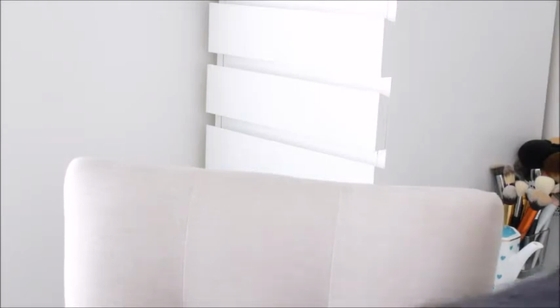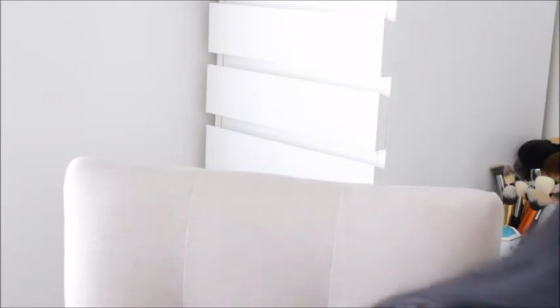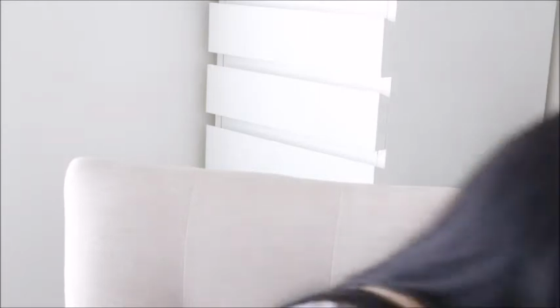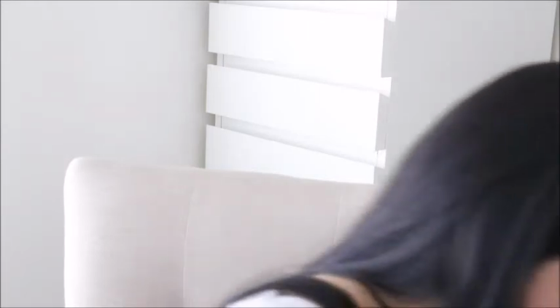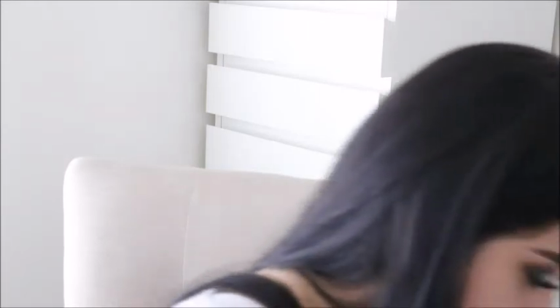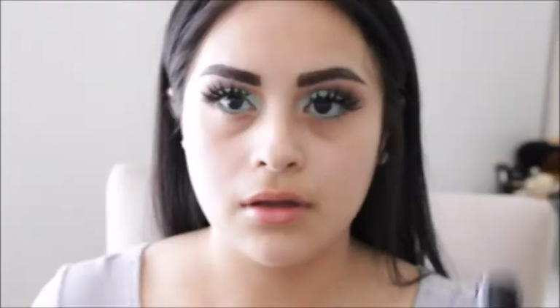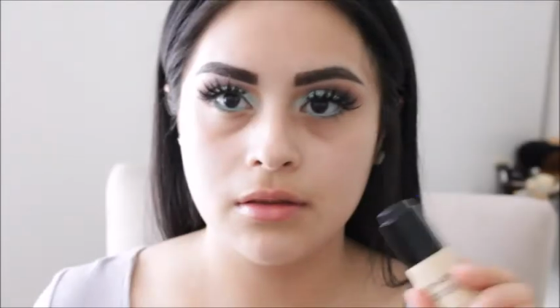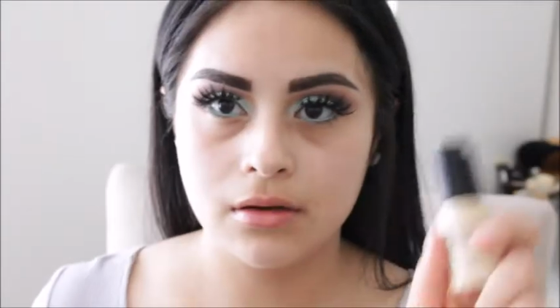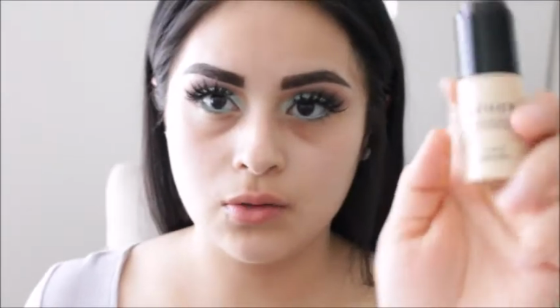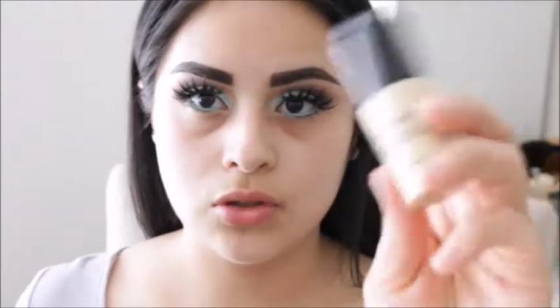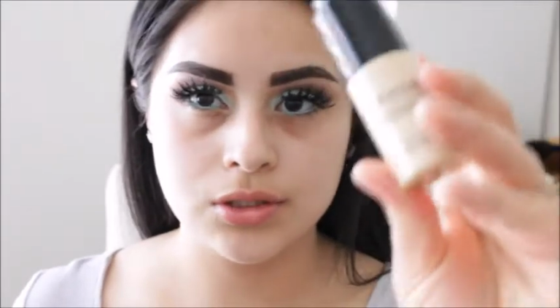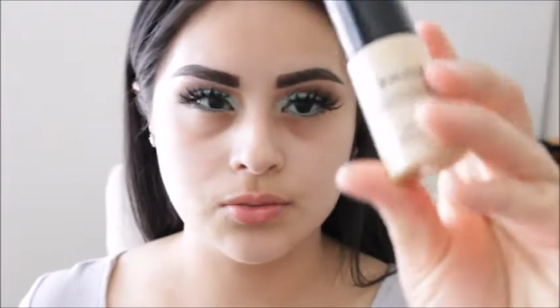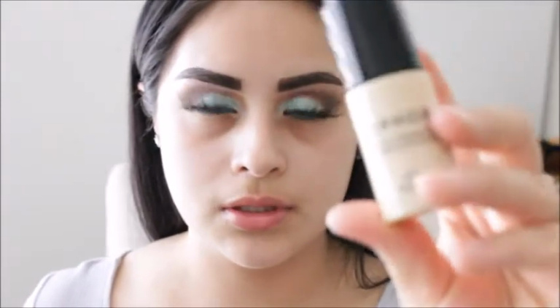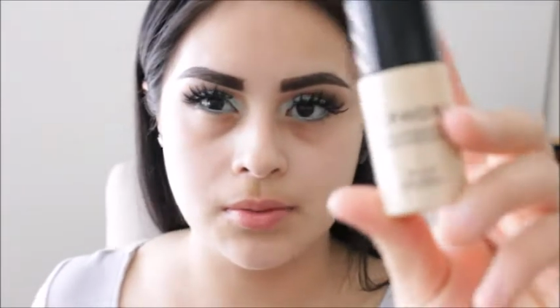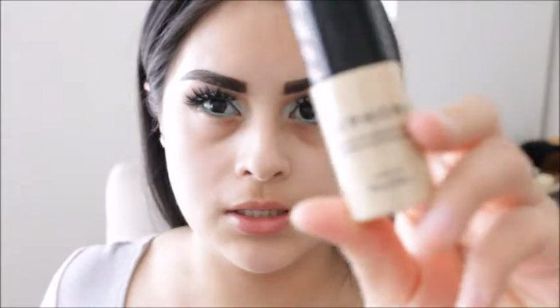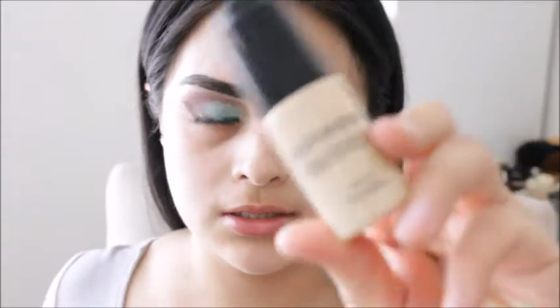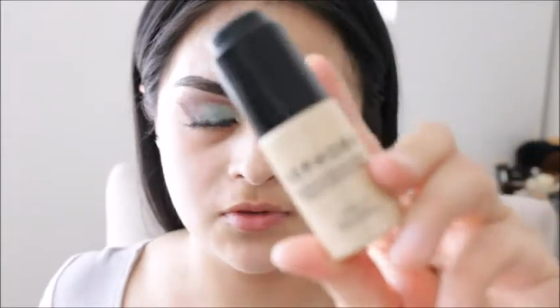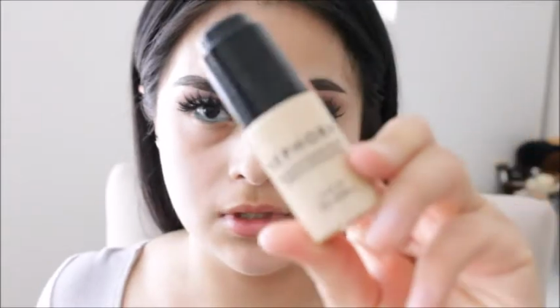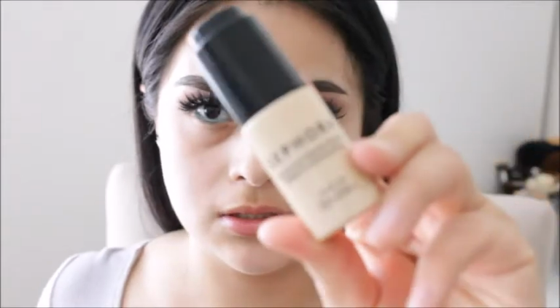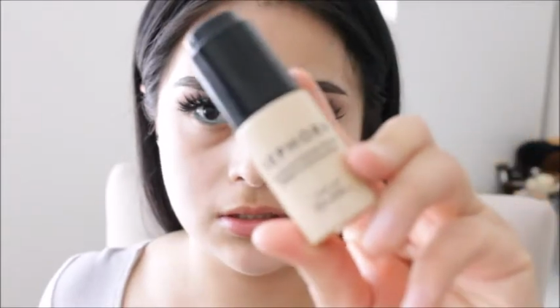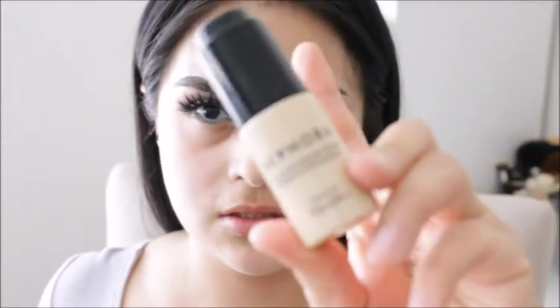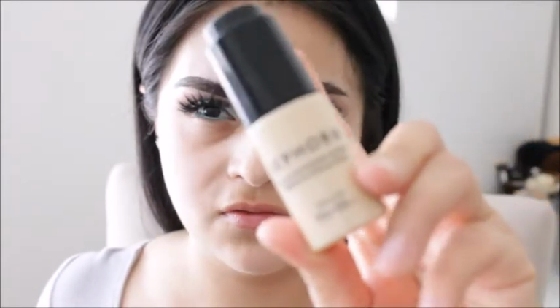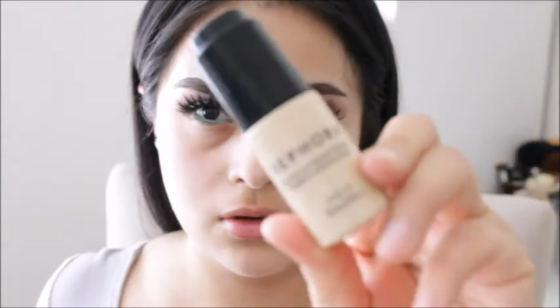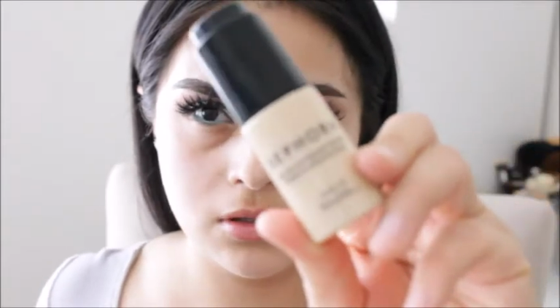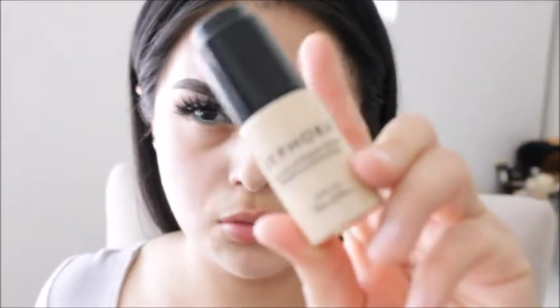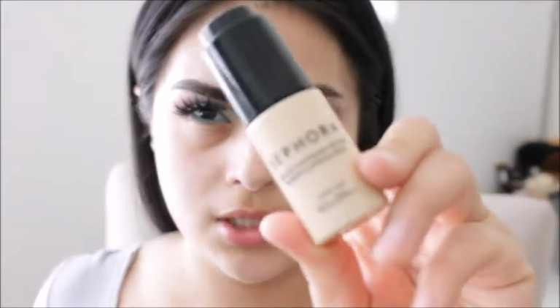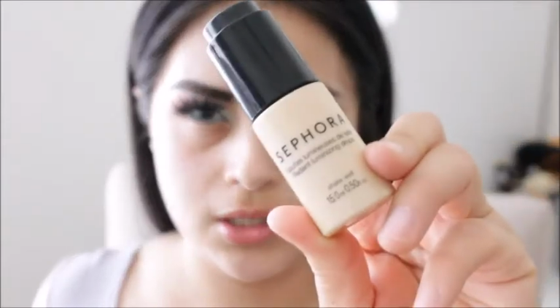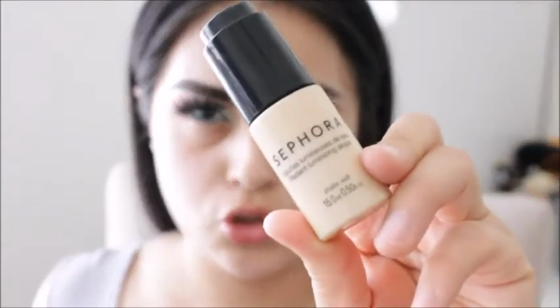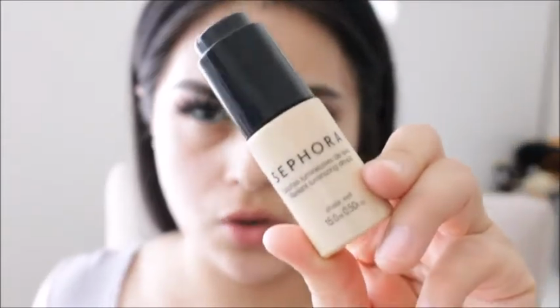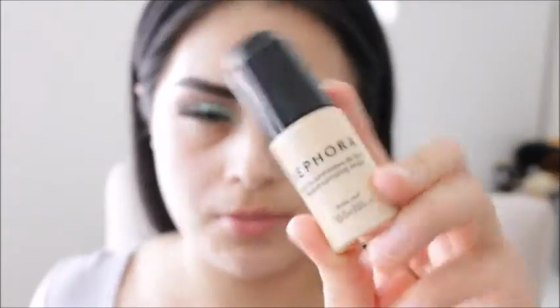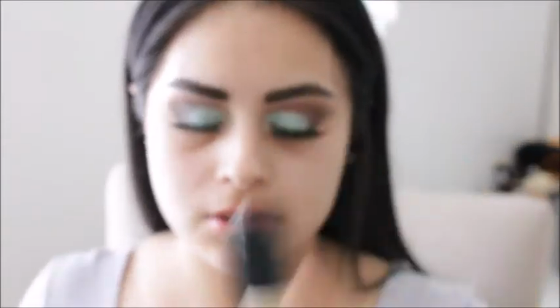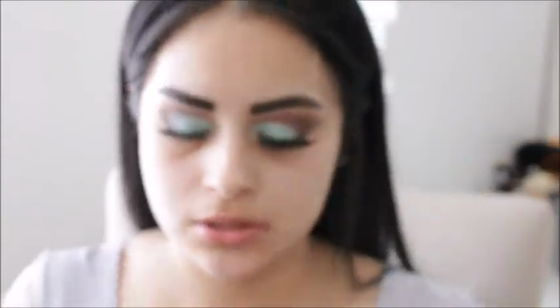Moving on to the face, I will be using the Make Up For Ever Hydrating Primer and I will also be applying some of the Sephora Luminizing Drops.